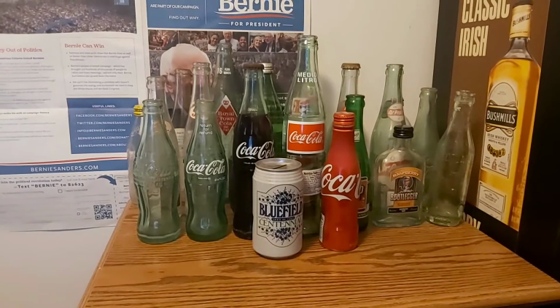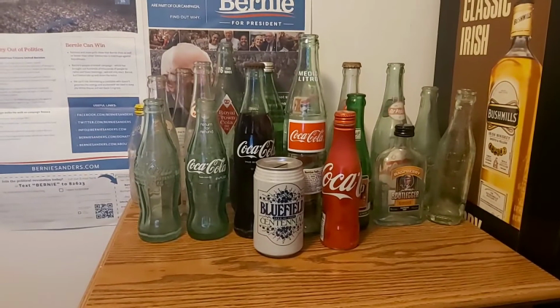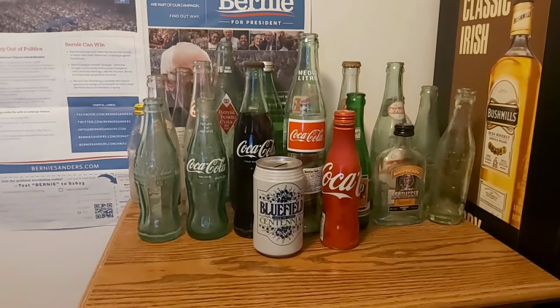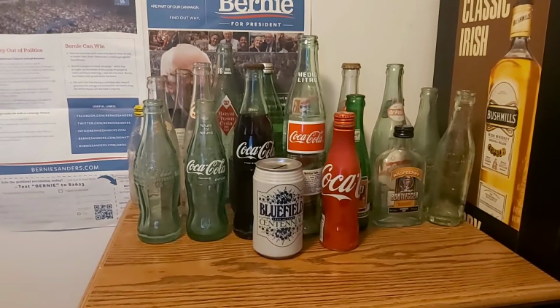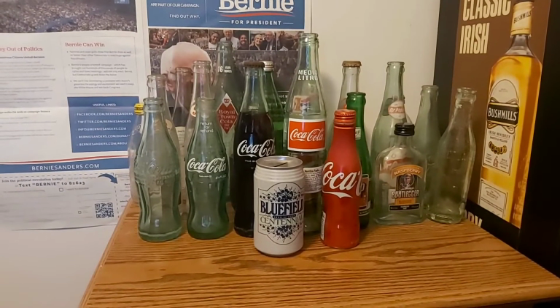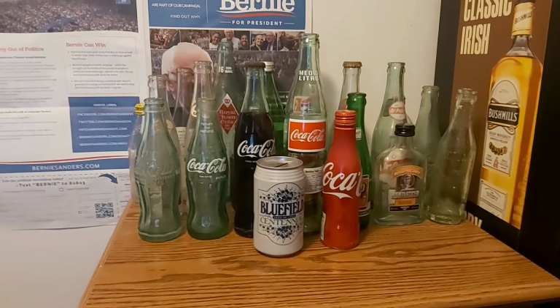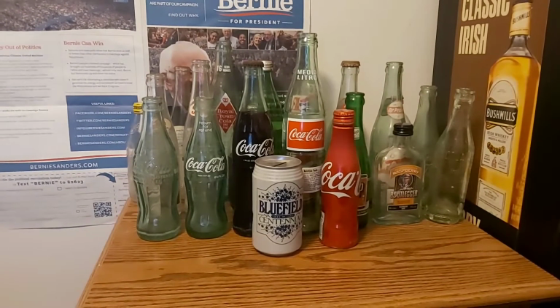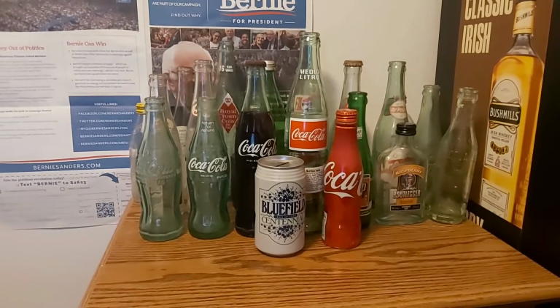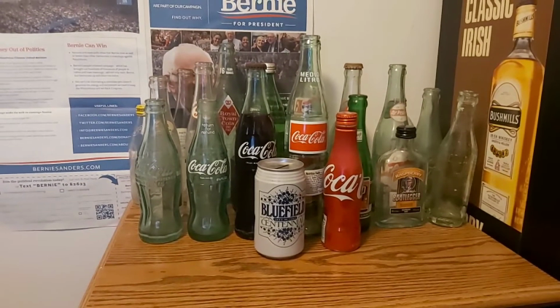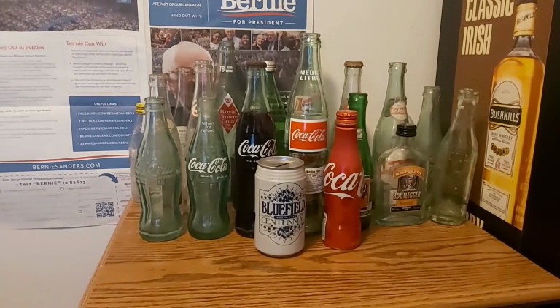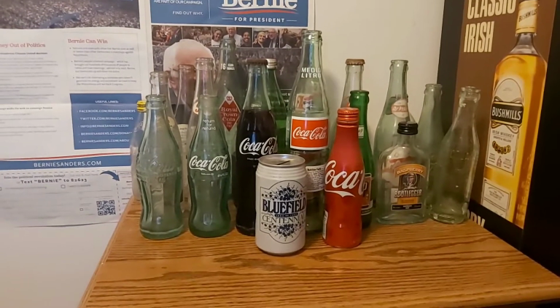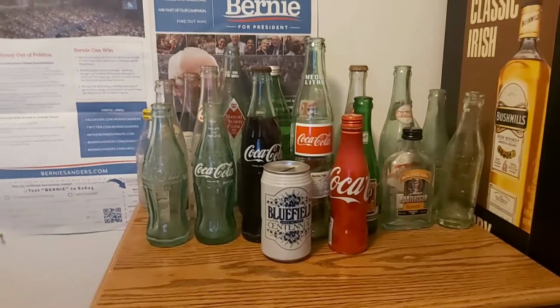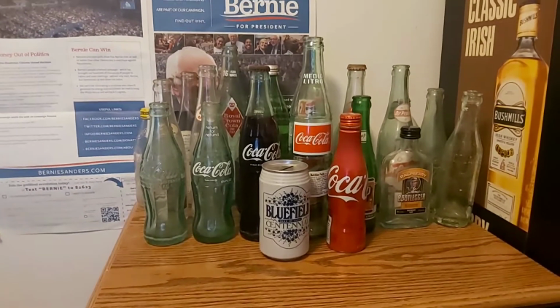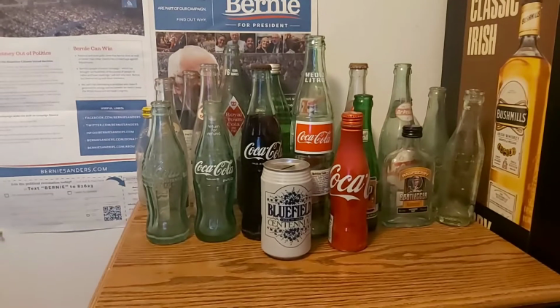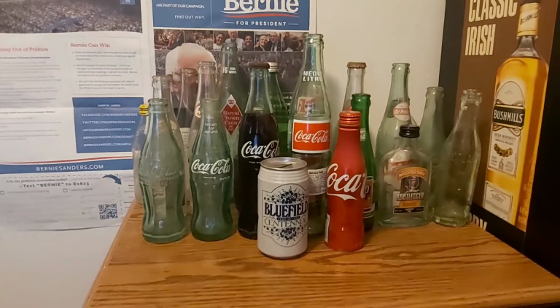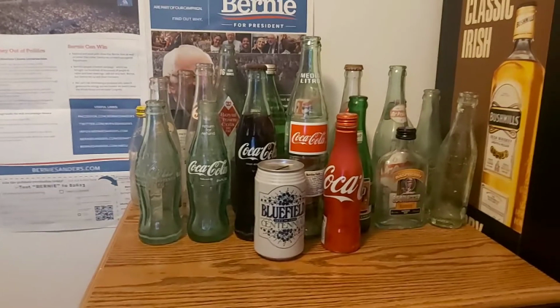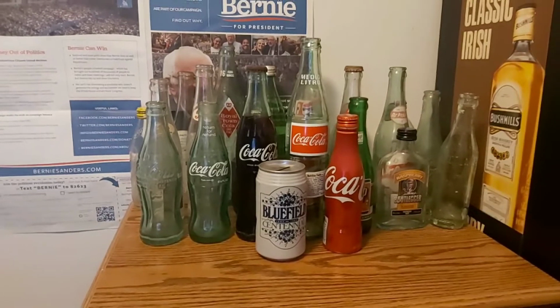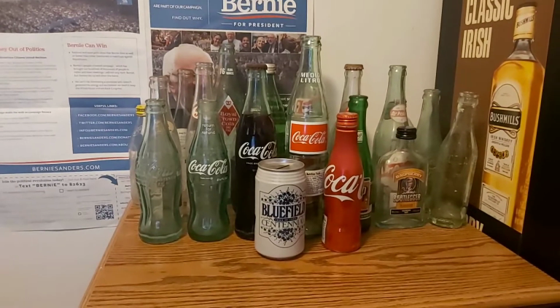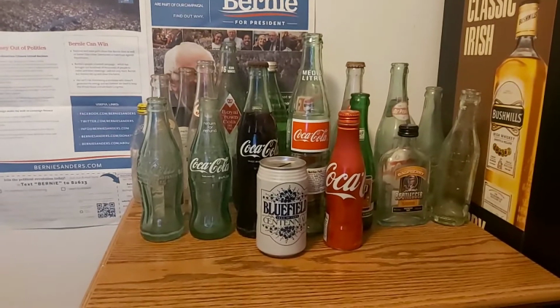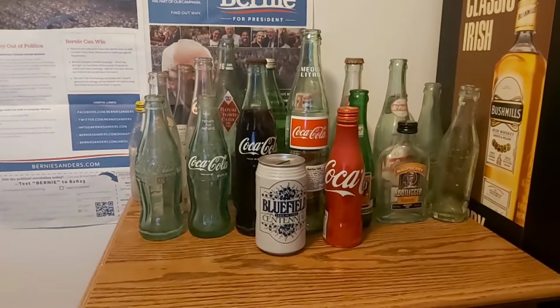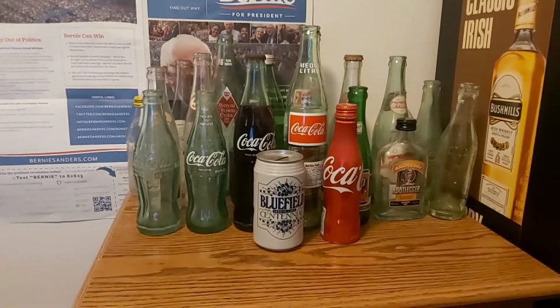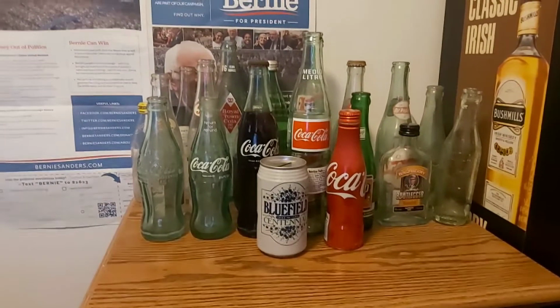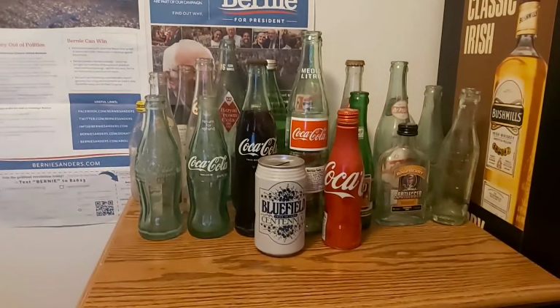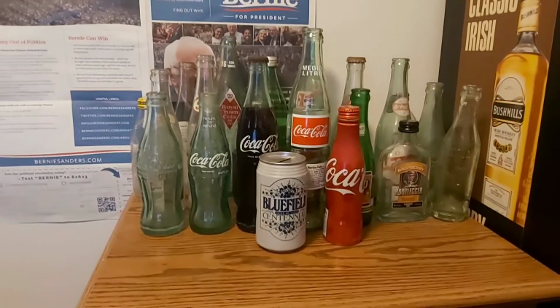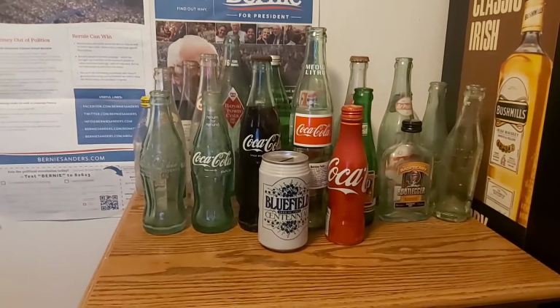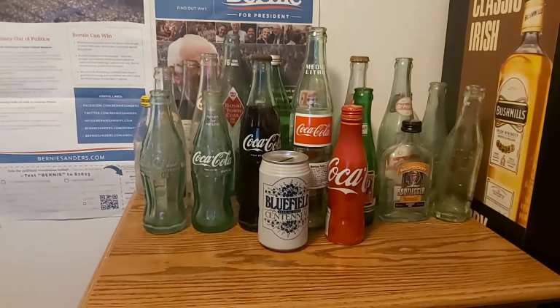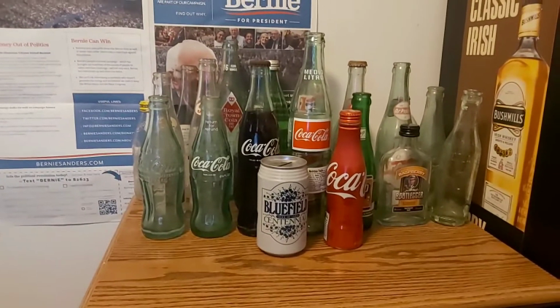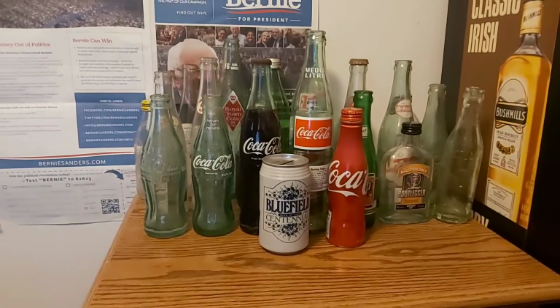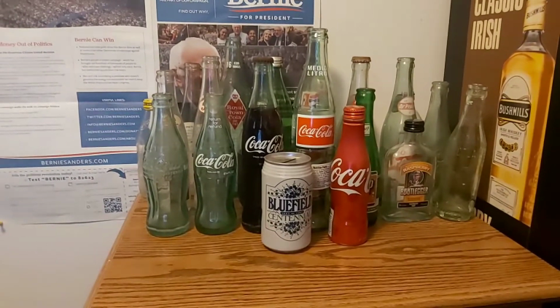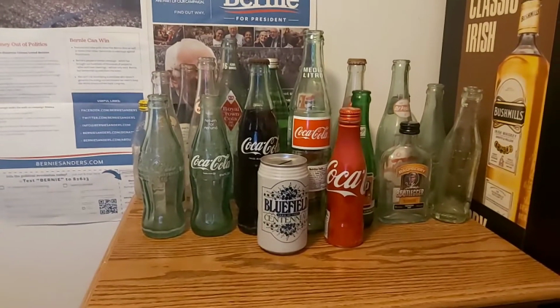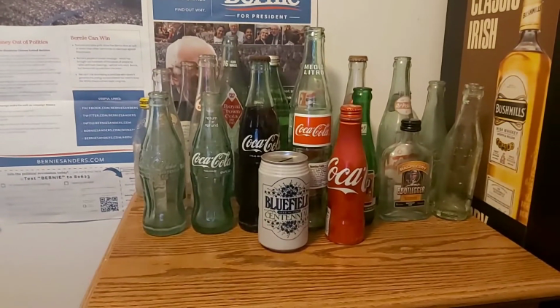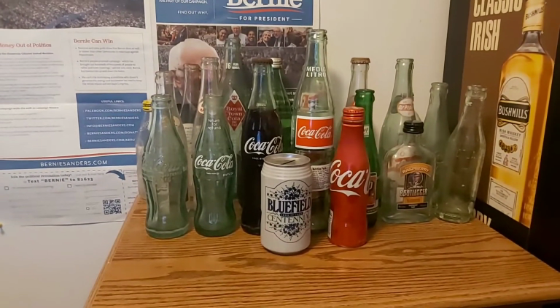Hey guys, good morning. I just wanted to update you on my soda bottle collection.